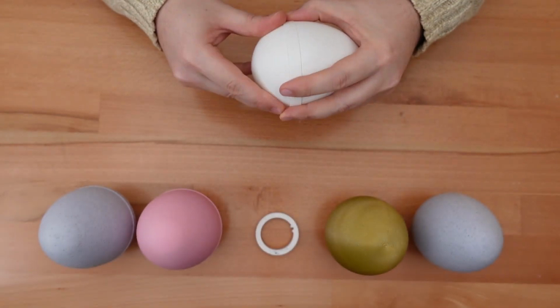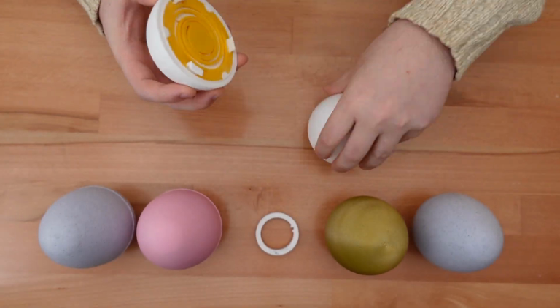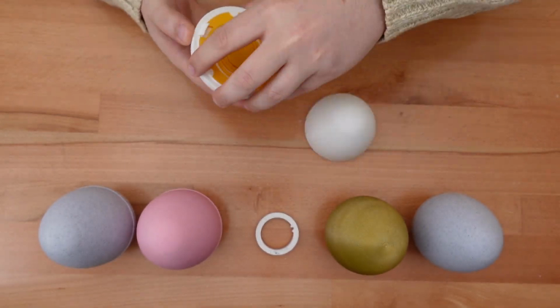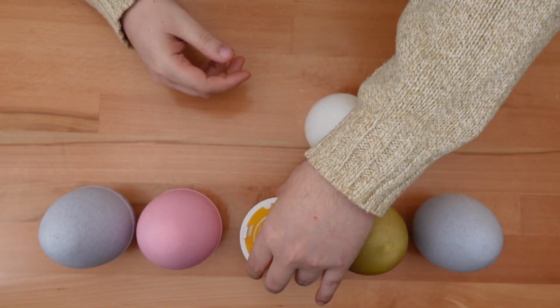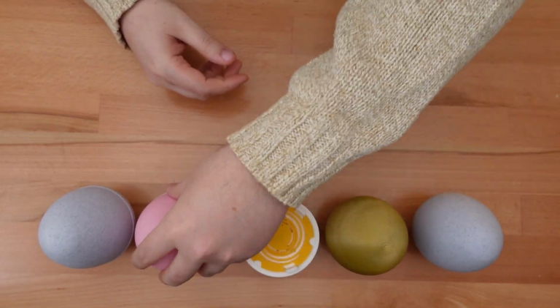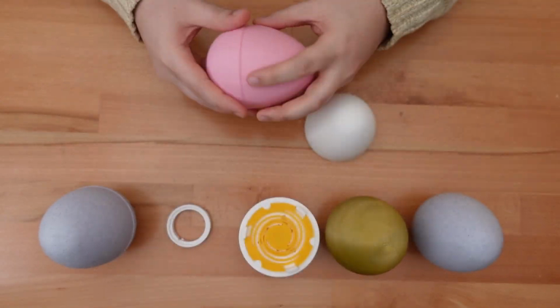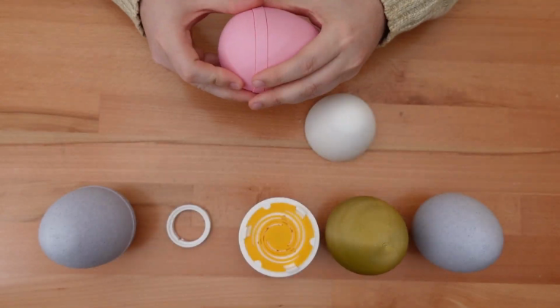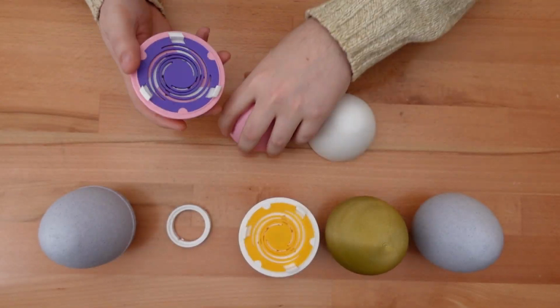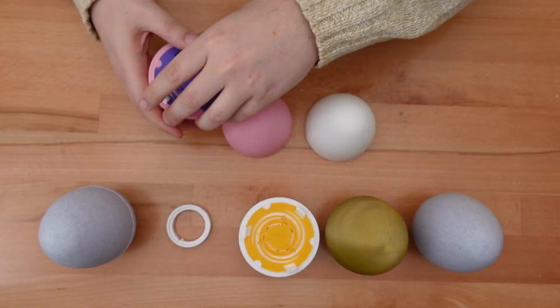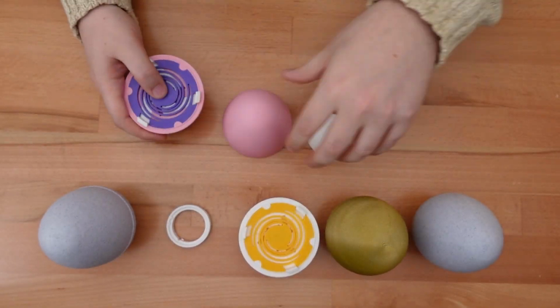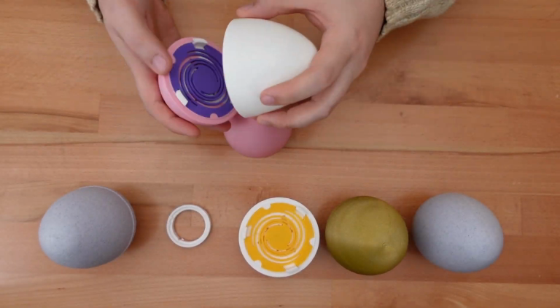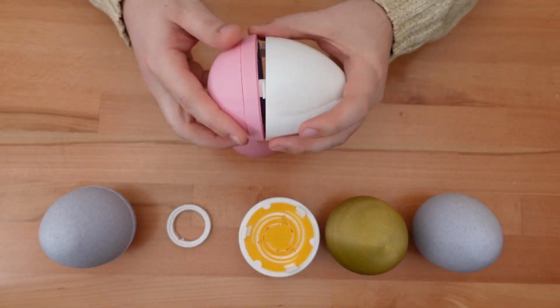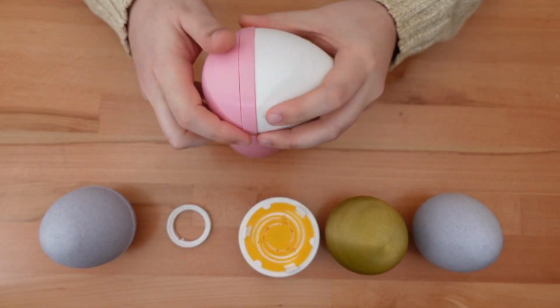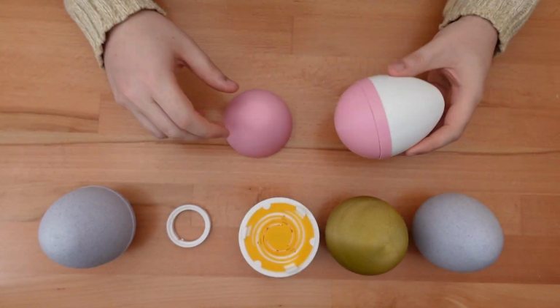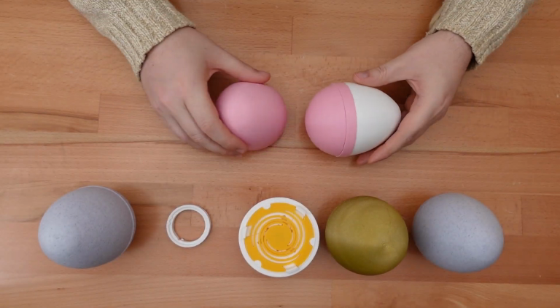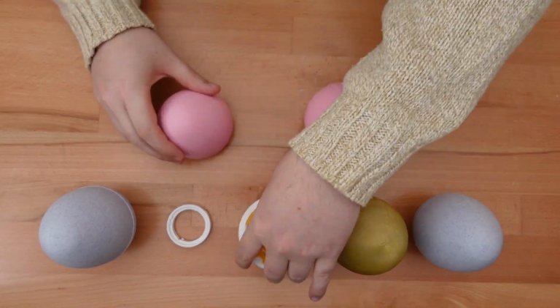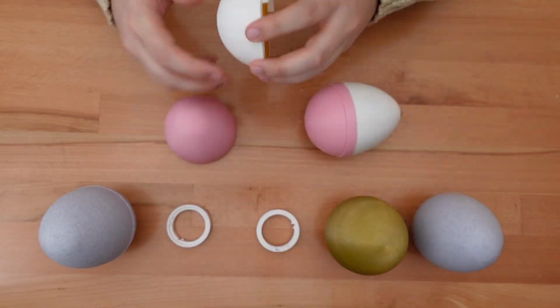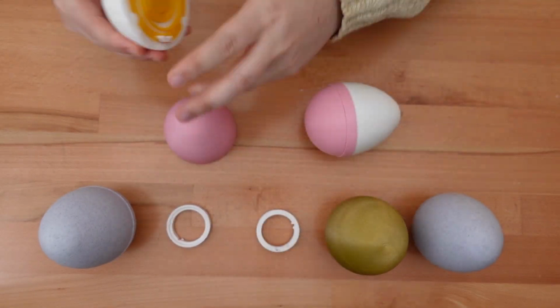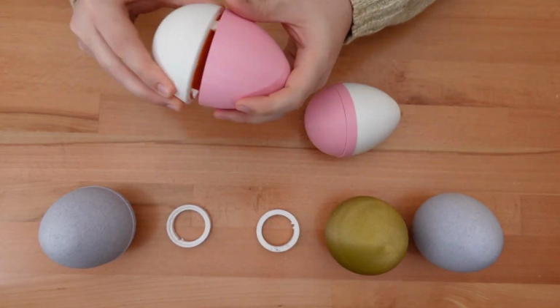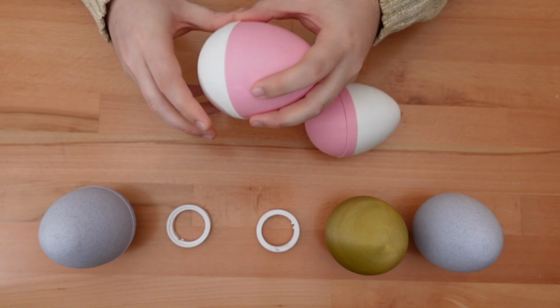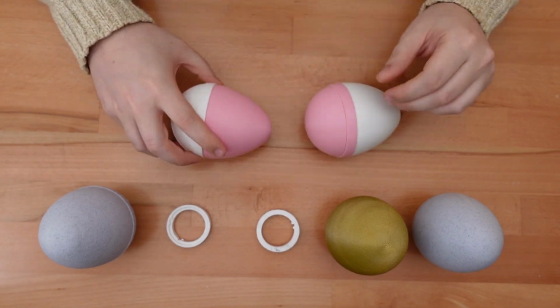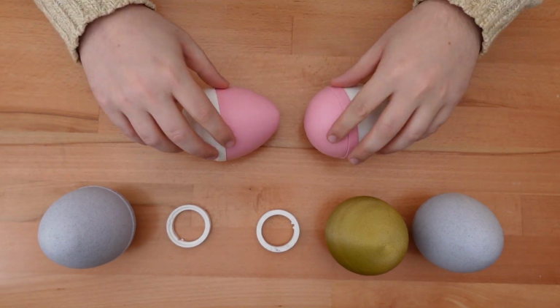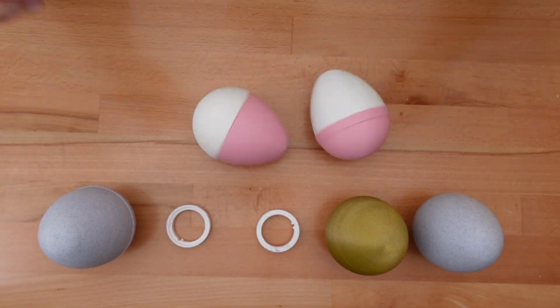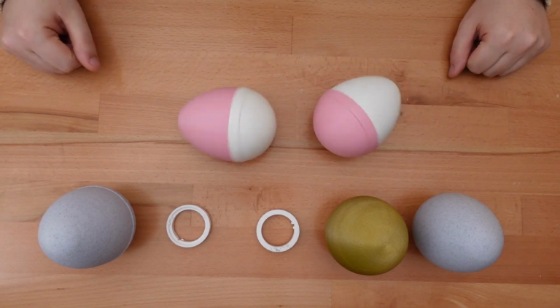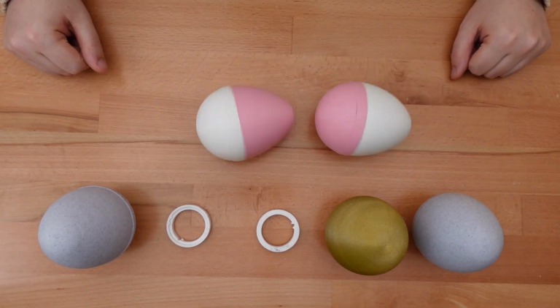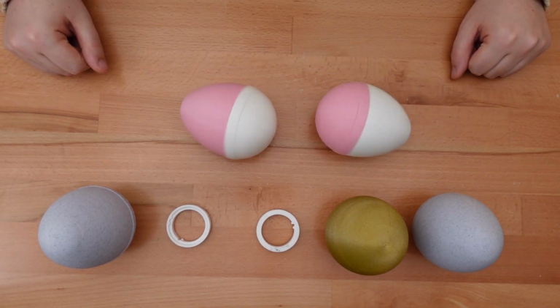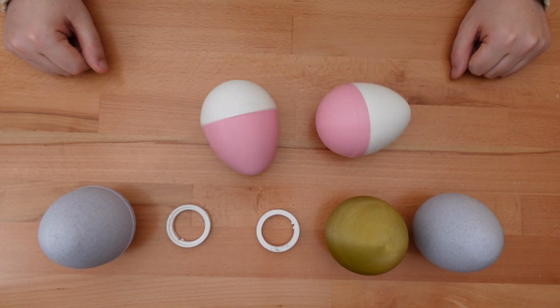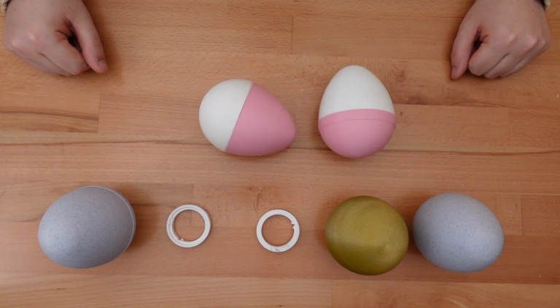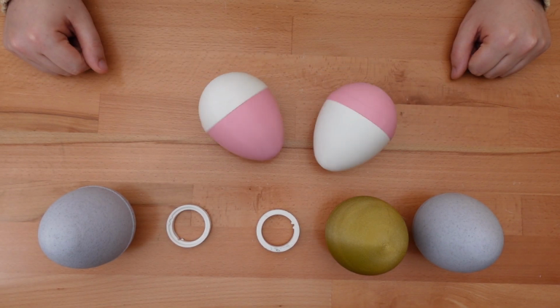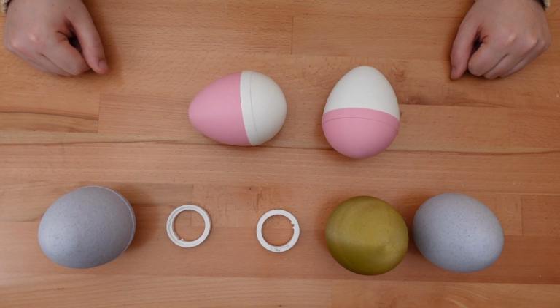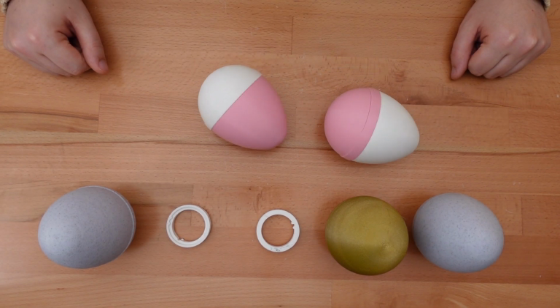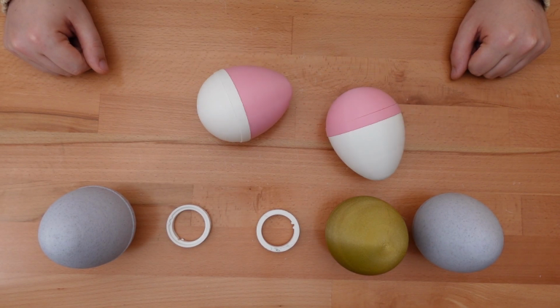While most of my prints were a single color, there's a lot of room to mix and match filaments for each section of the shell.